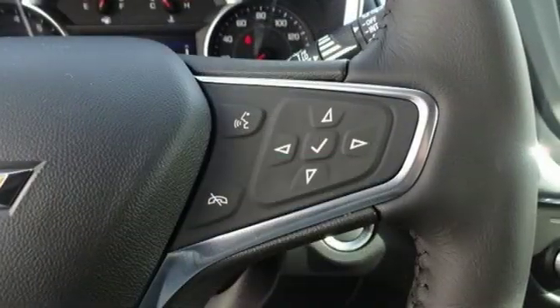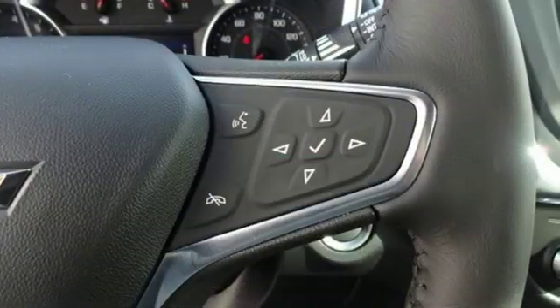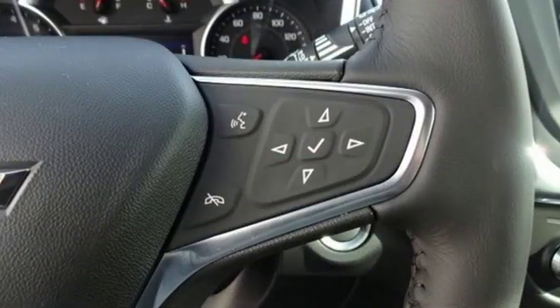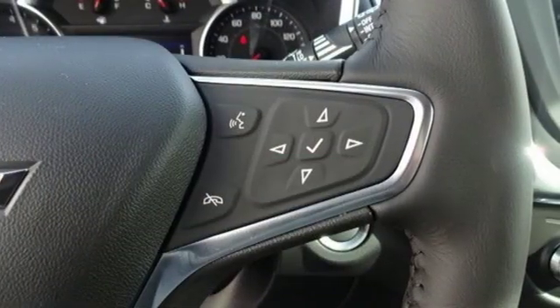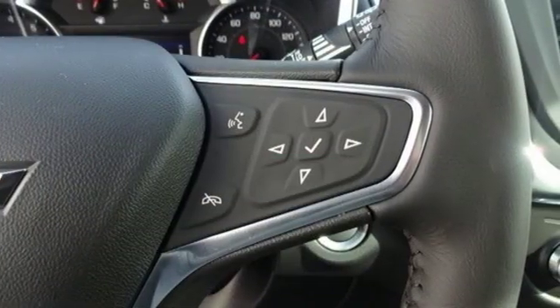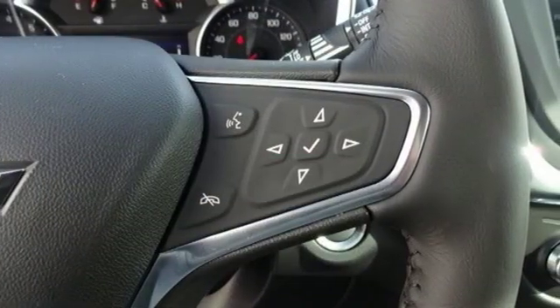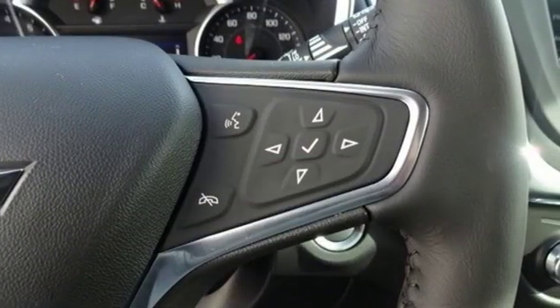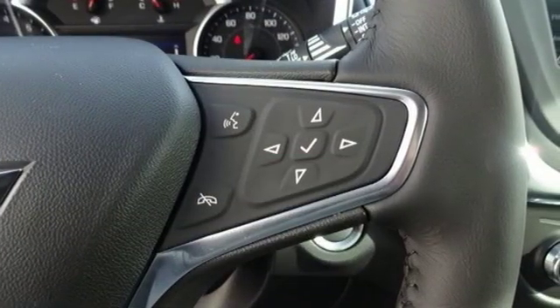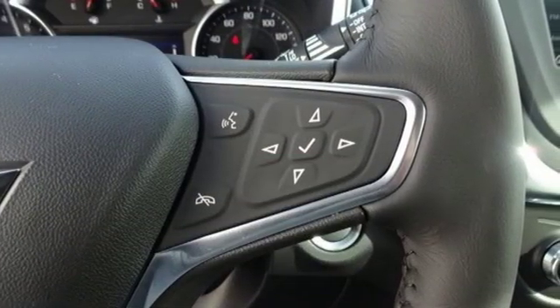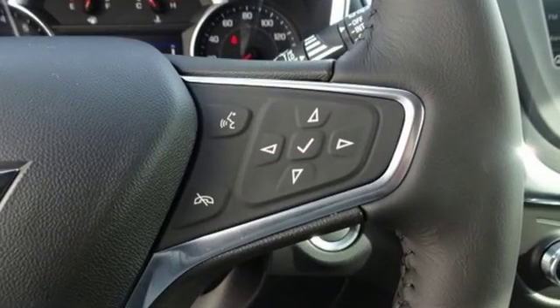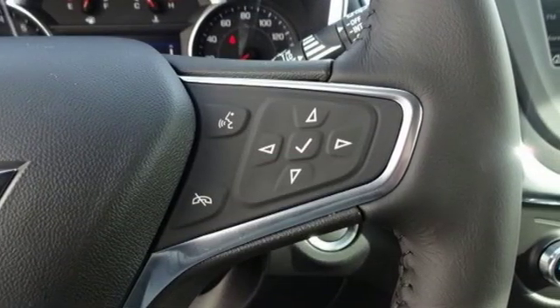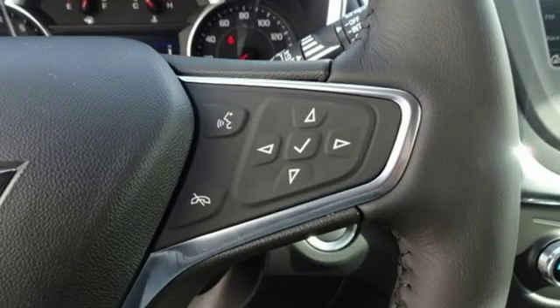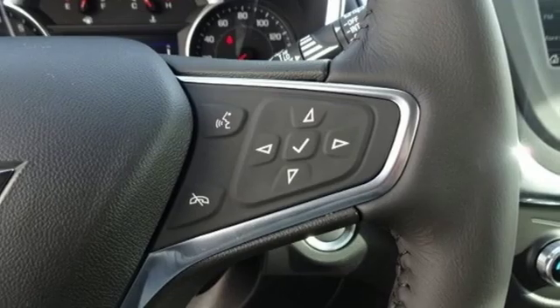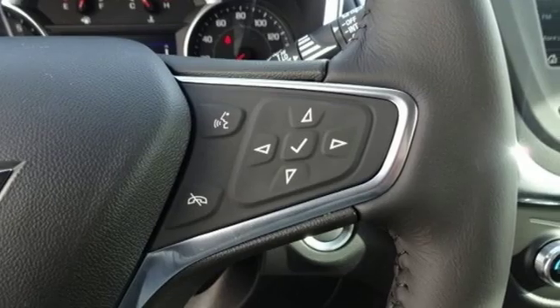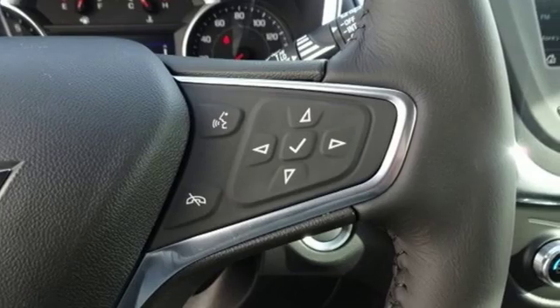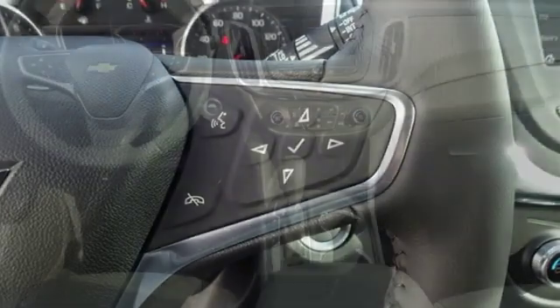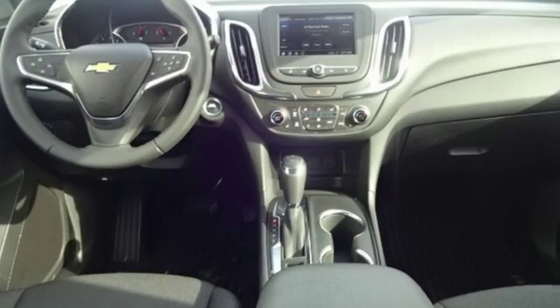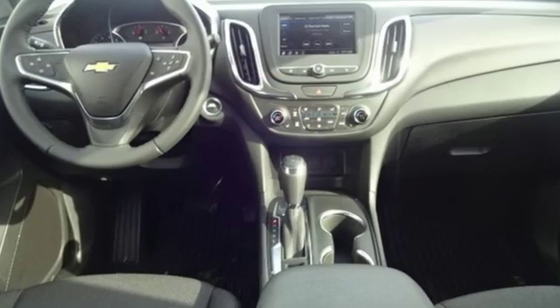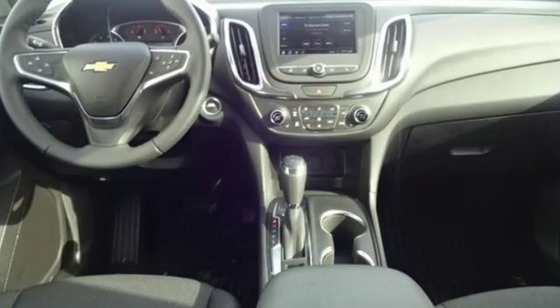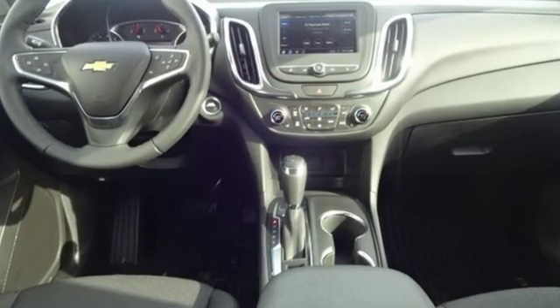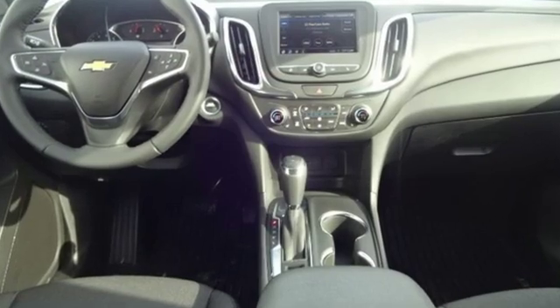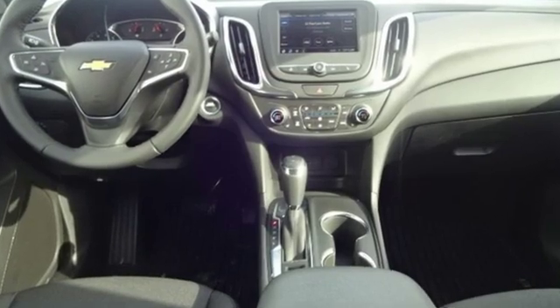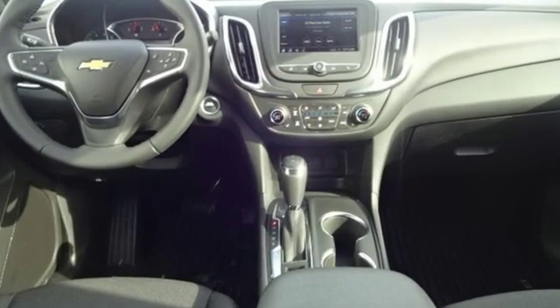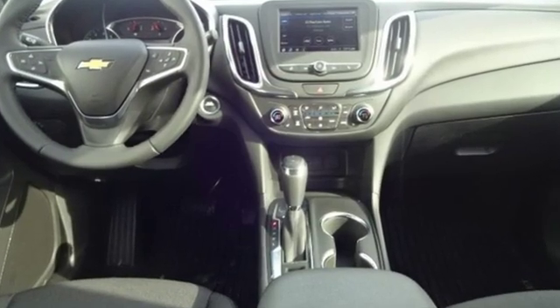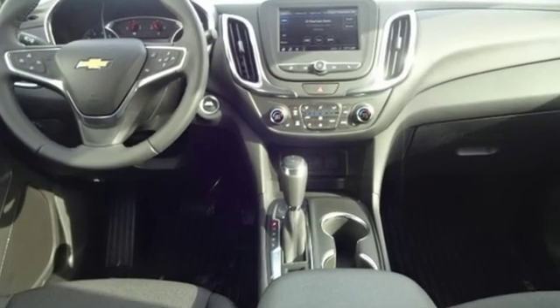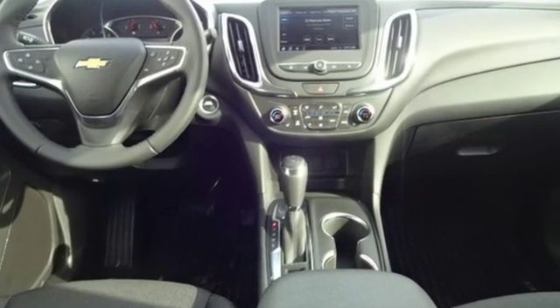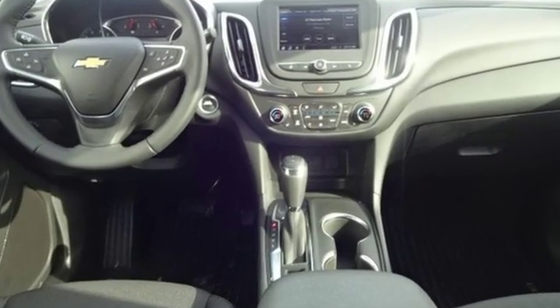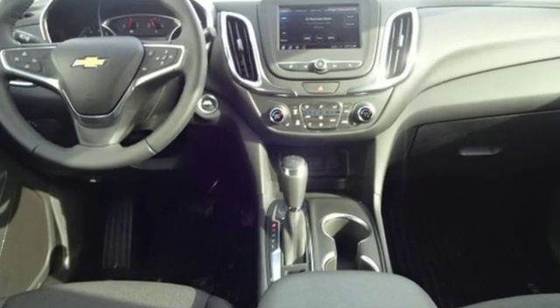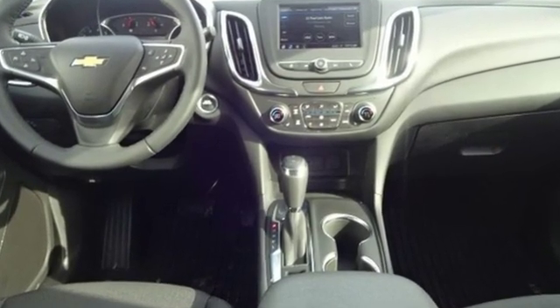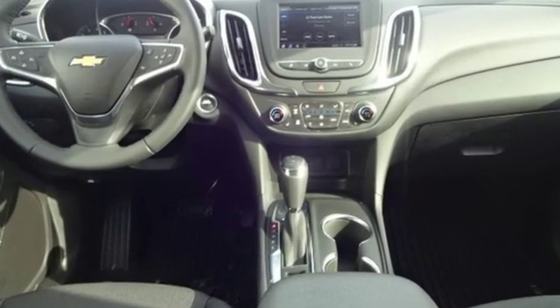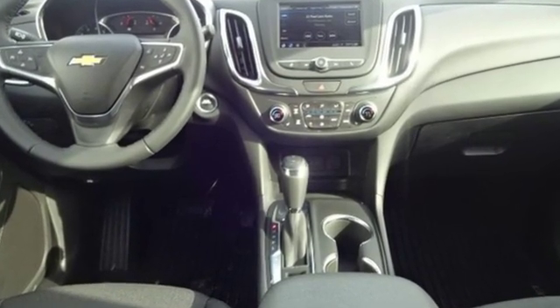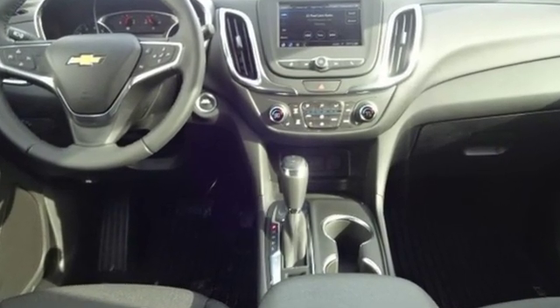There's more than a century of ingenuity and significance in every Chevy. There's even more to see in person — take it for a test drive today.